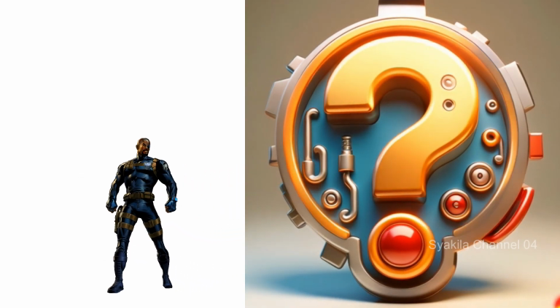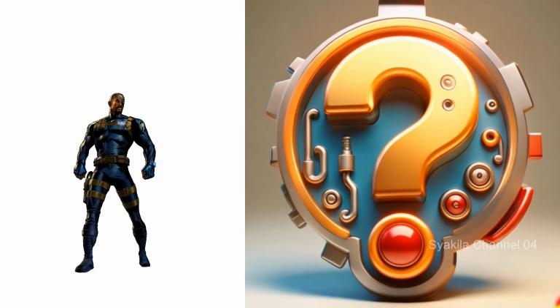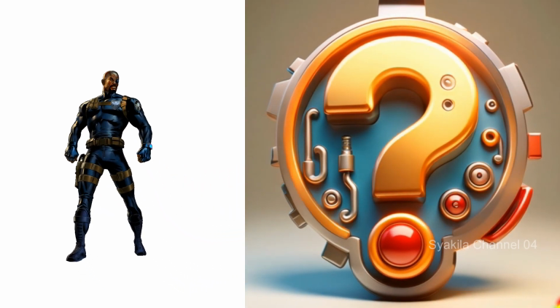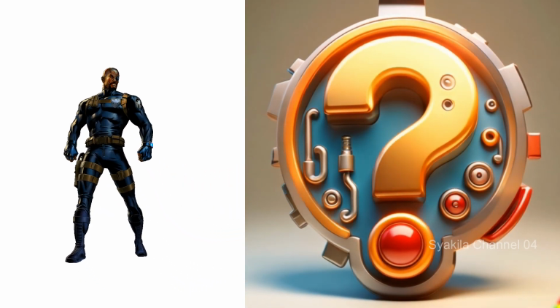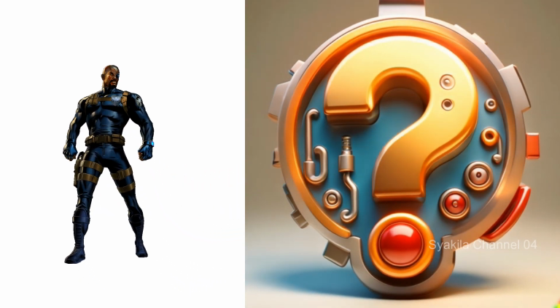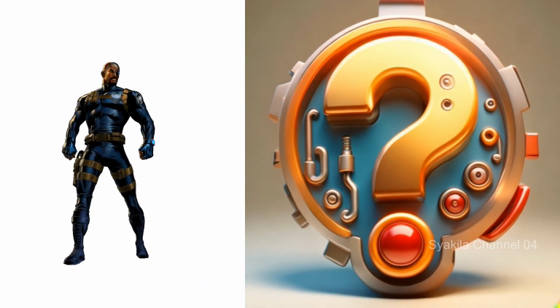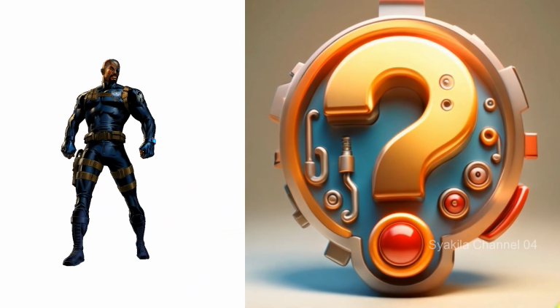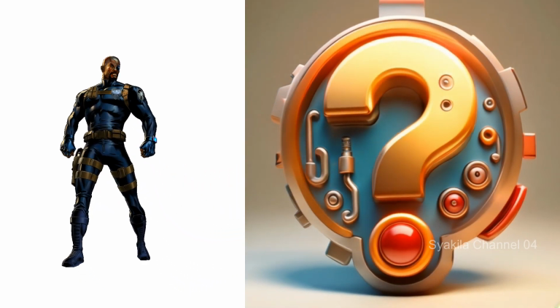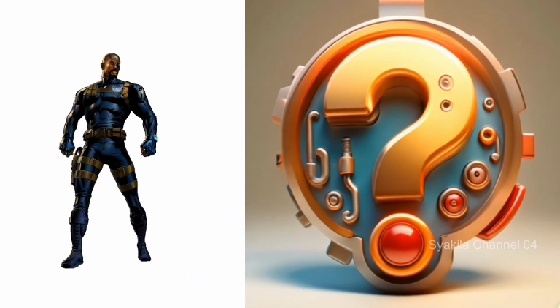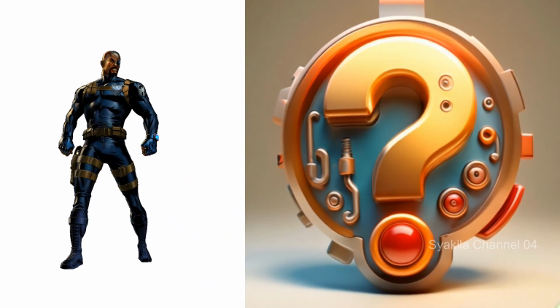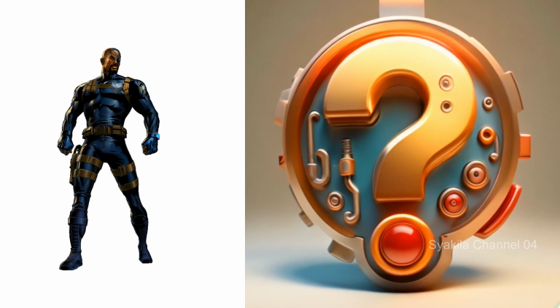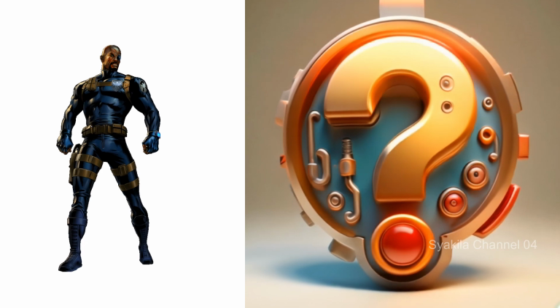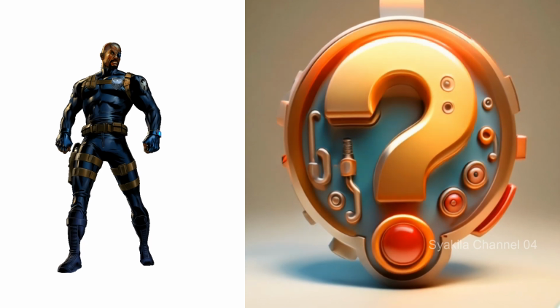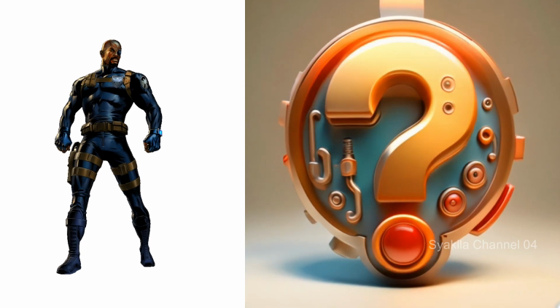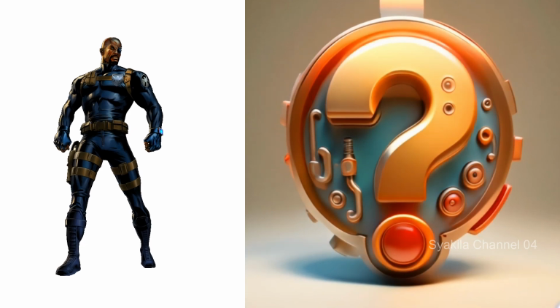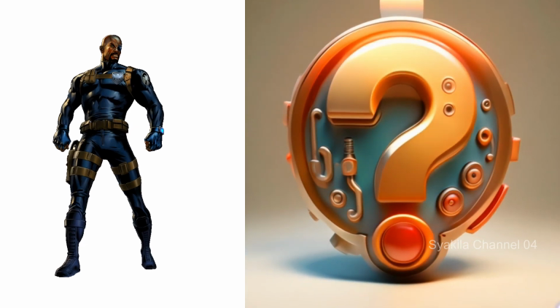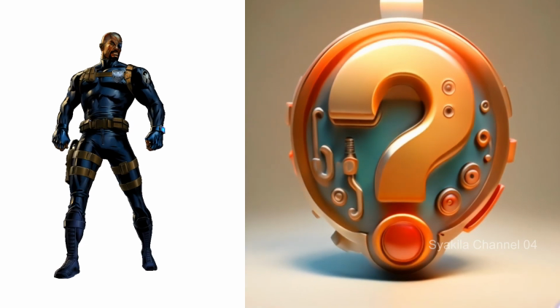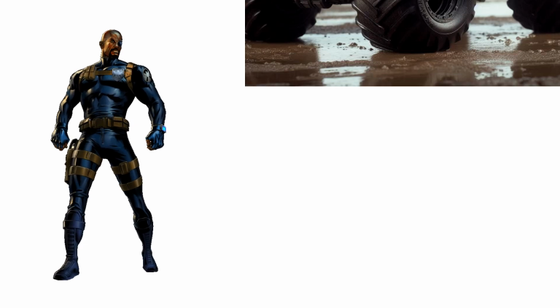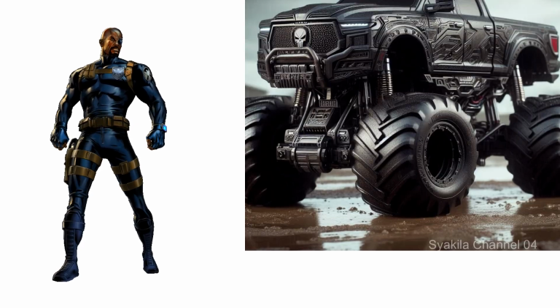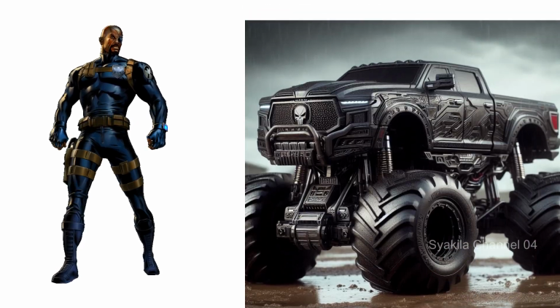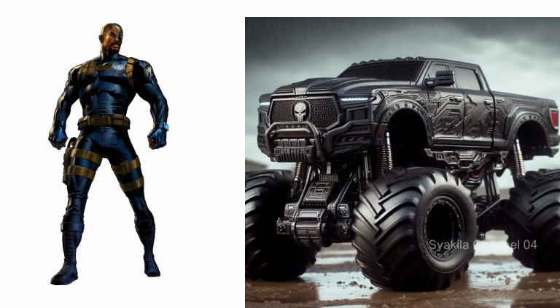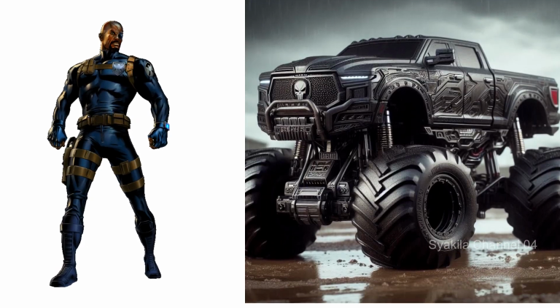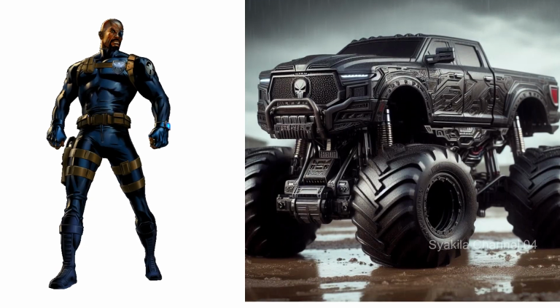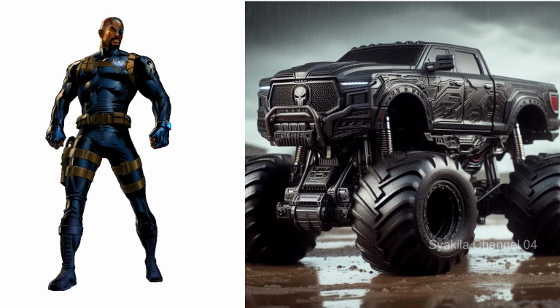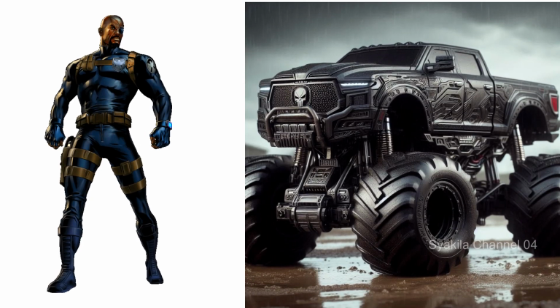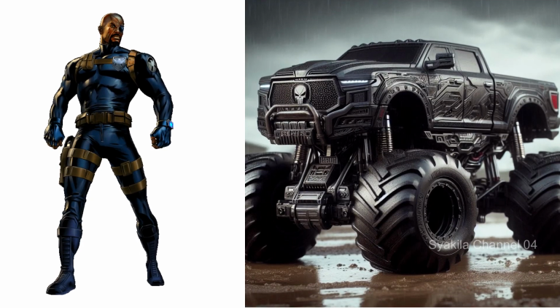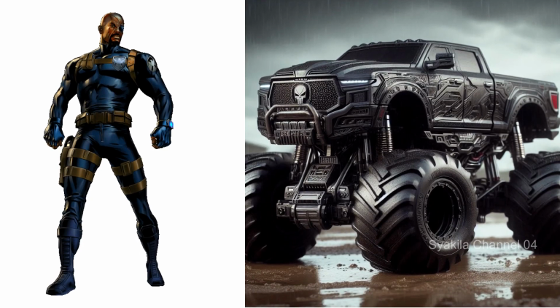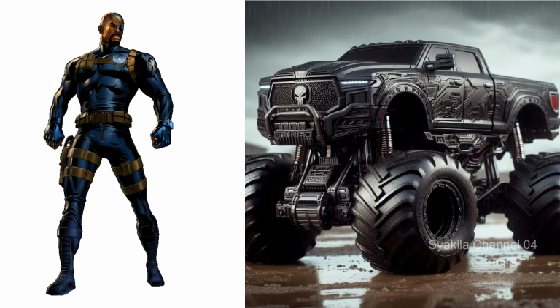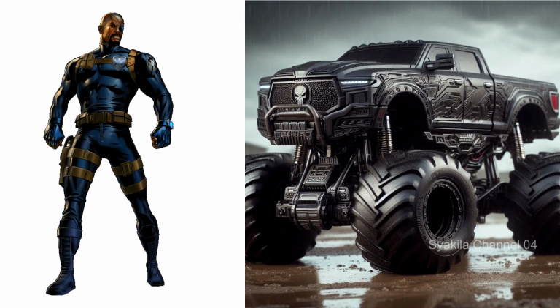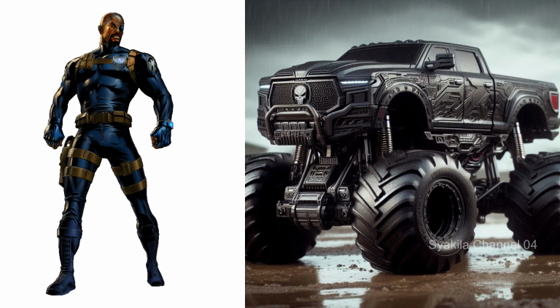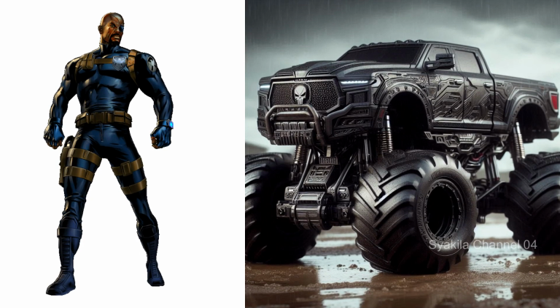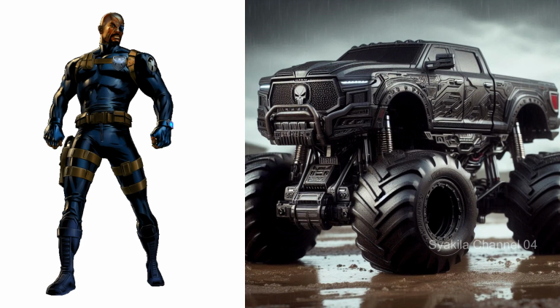Nick Fury transformation into monster truck. How about this?